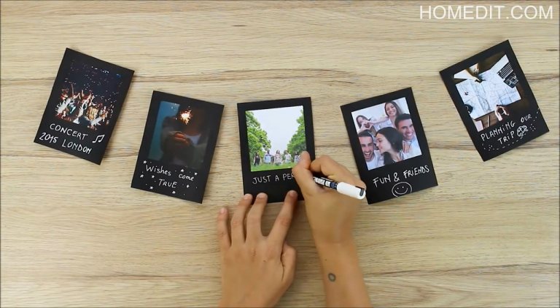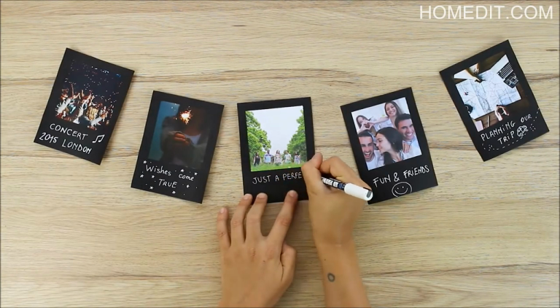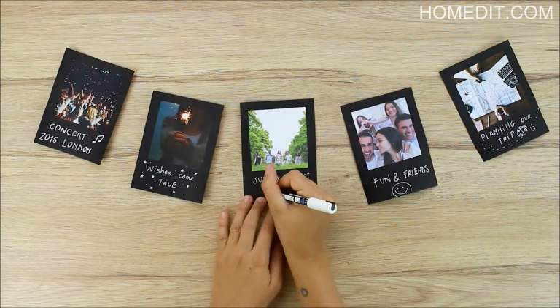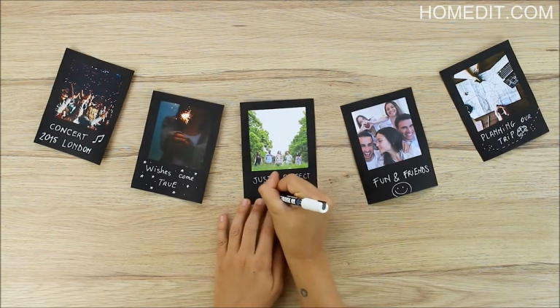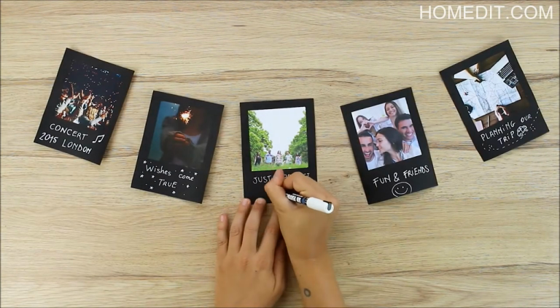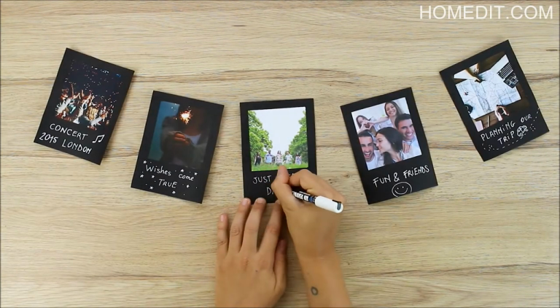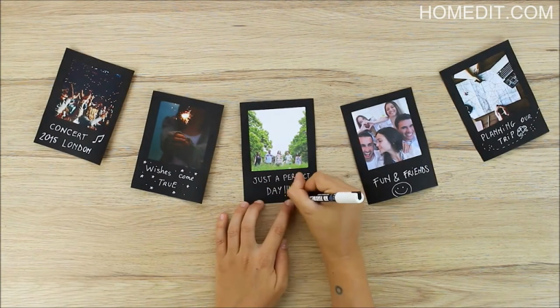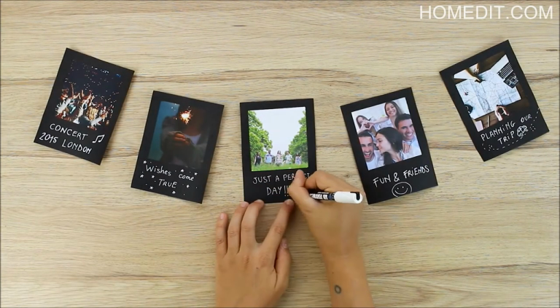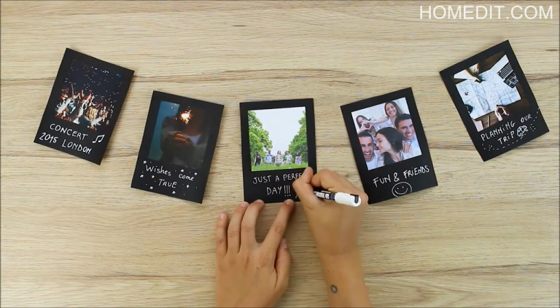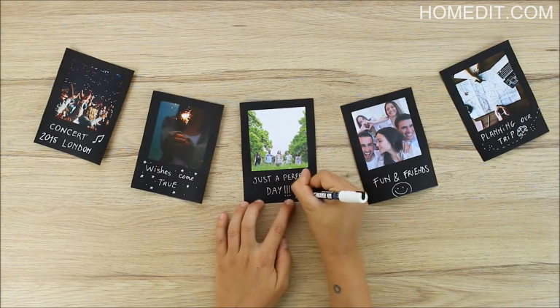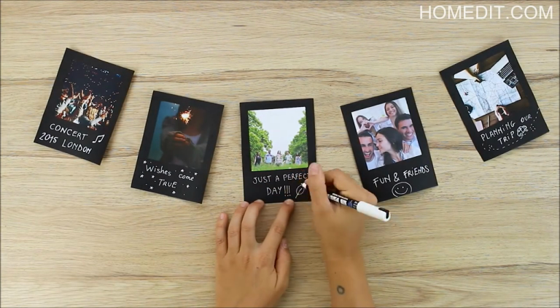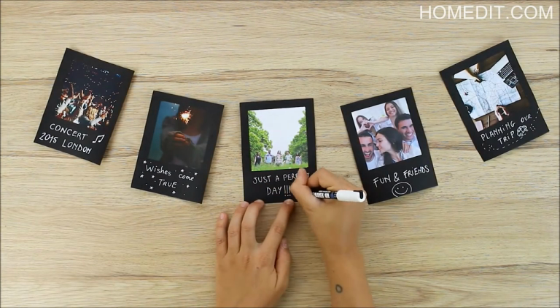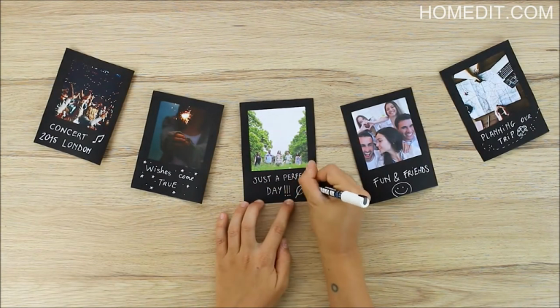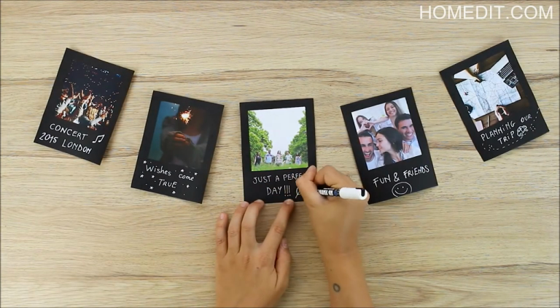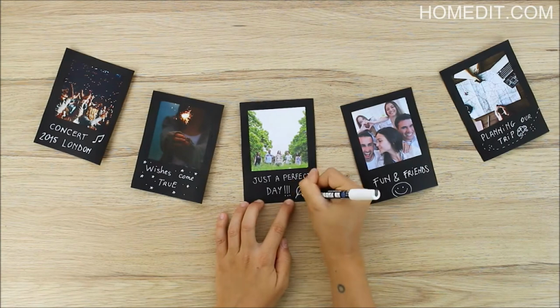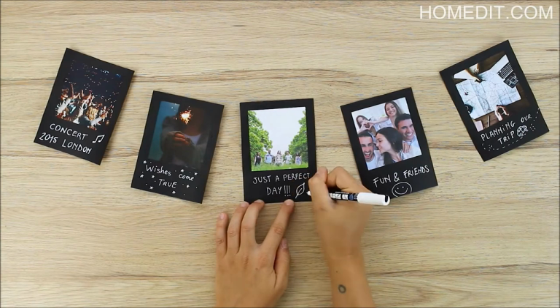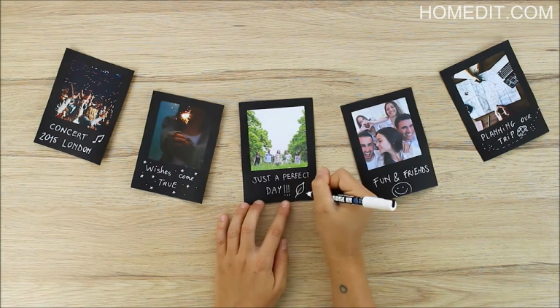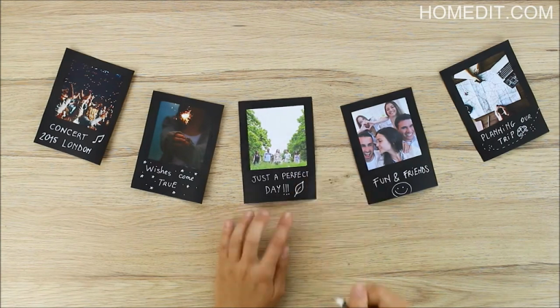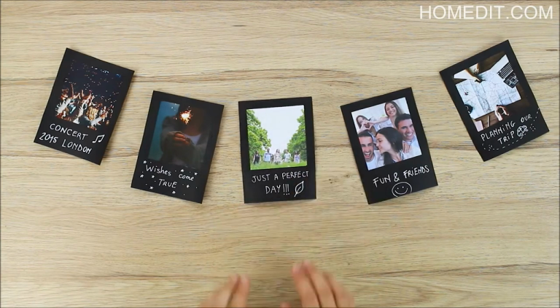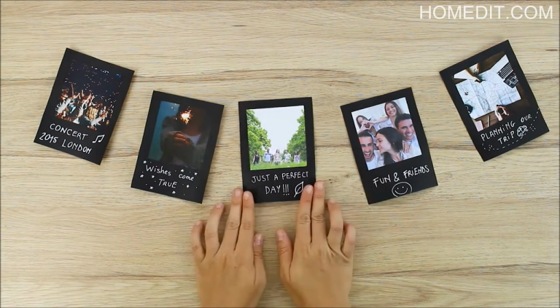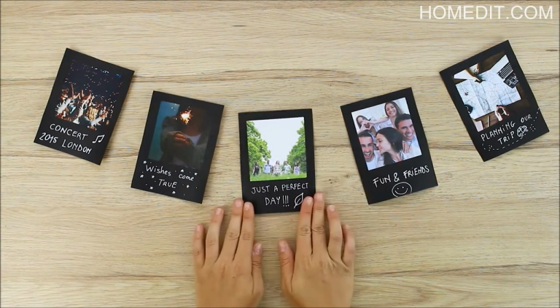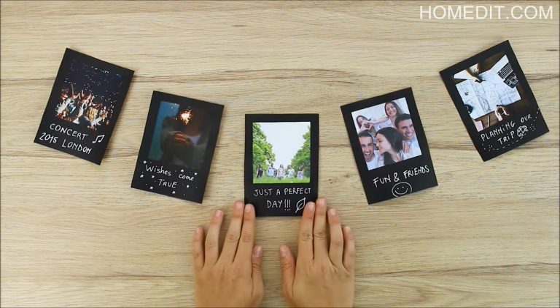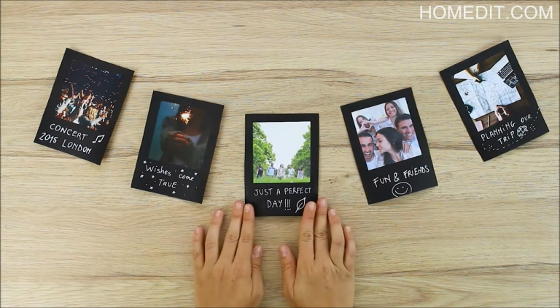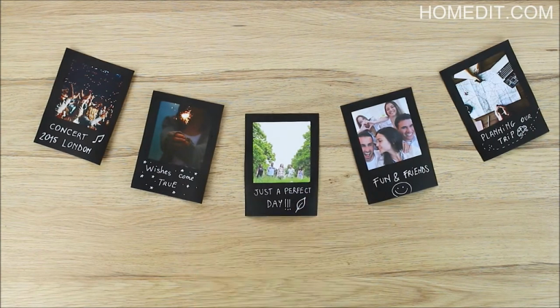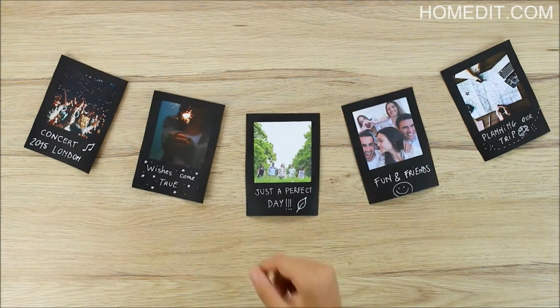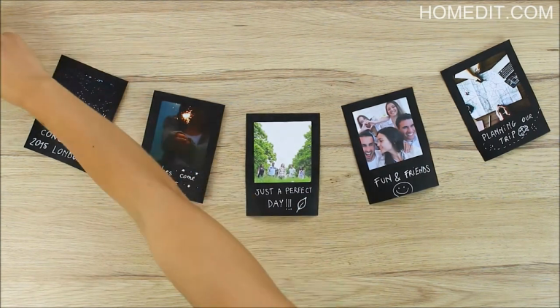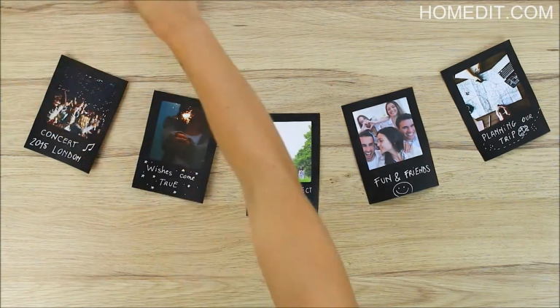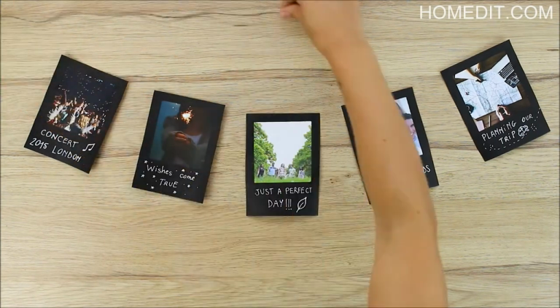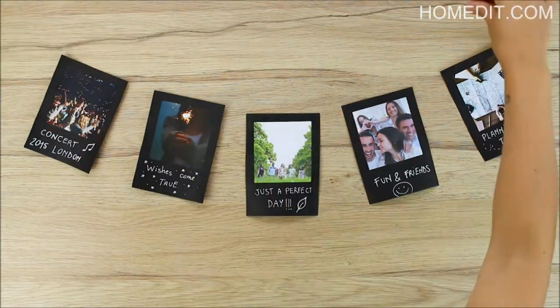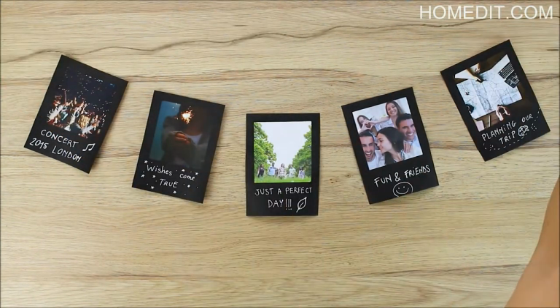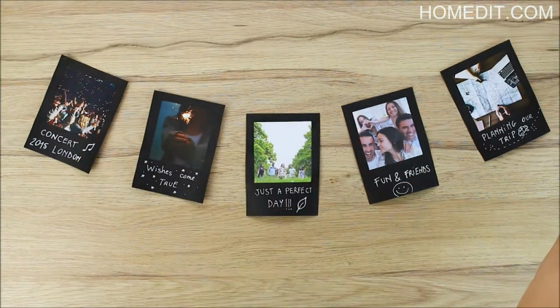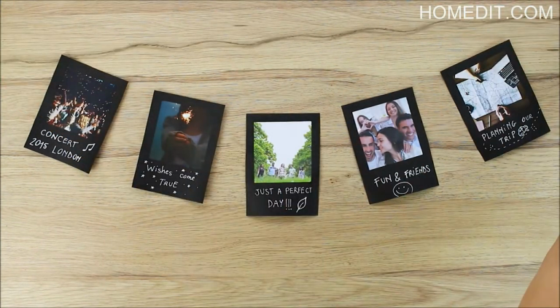Once they are all ready, use mini clothespins to attach the pictures to the length of twine and hang them on the wall.